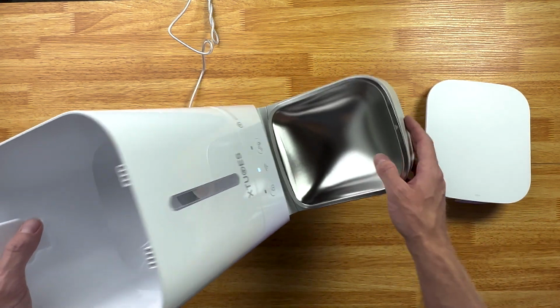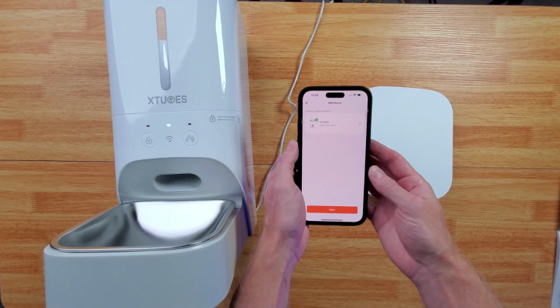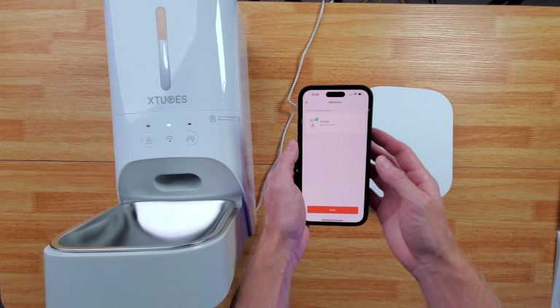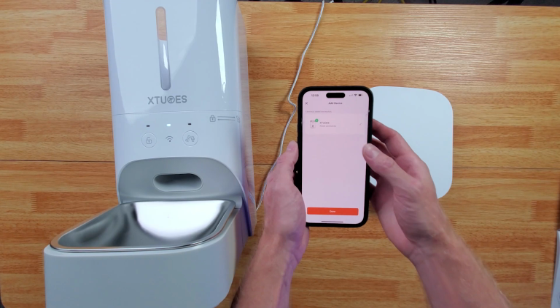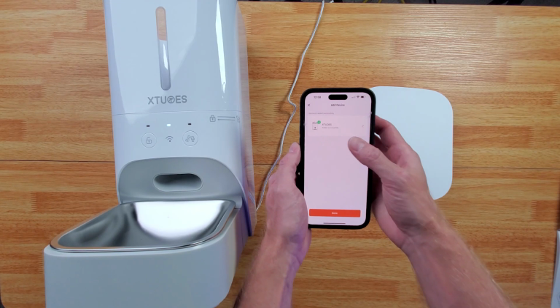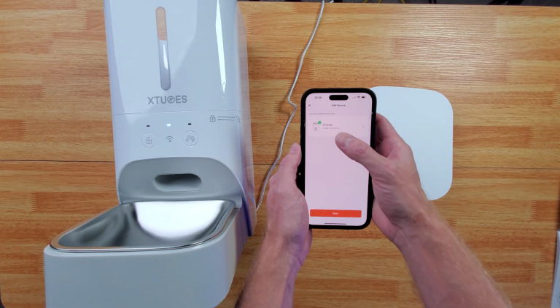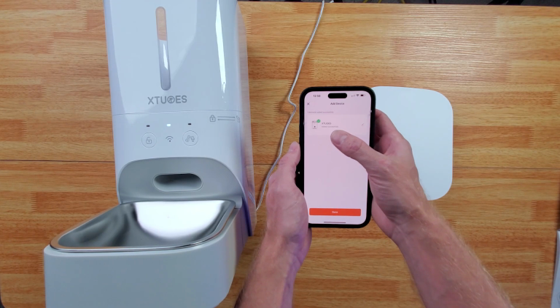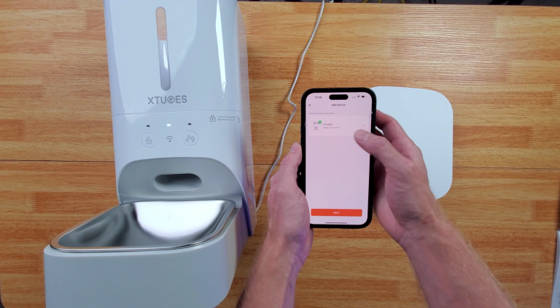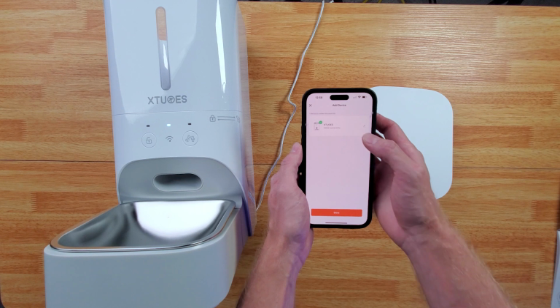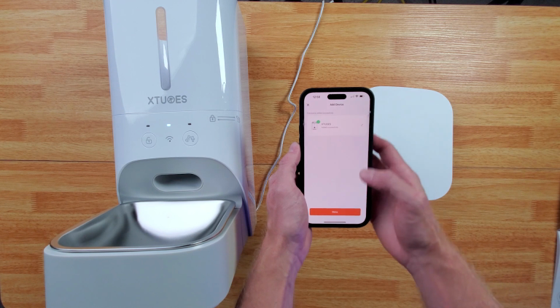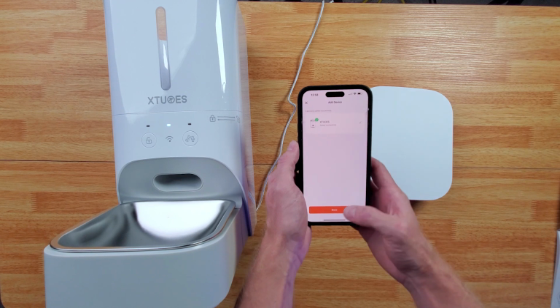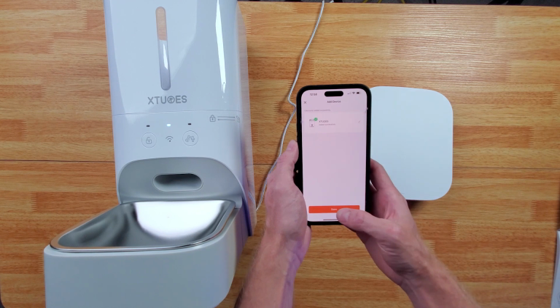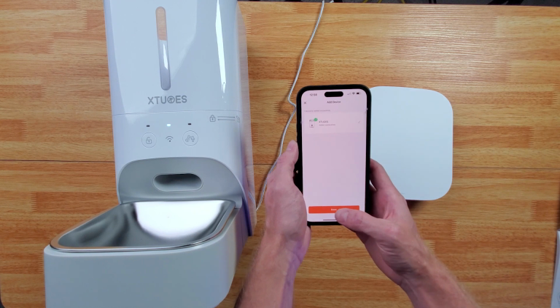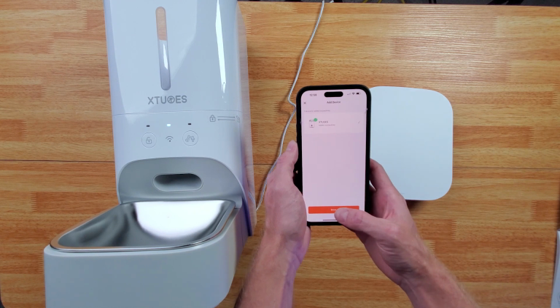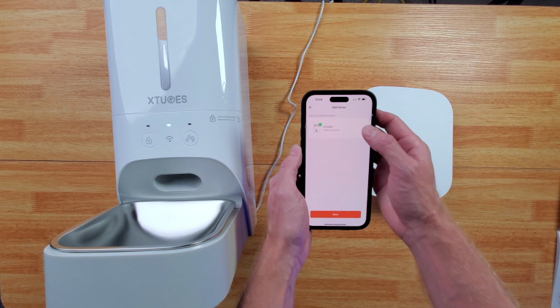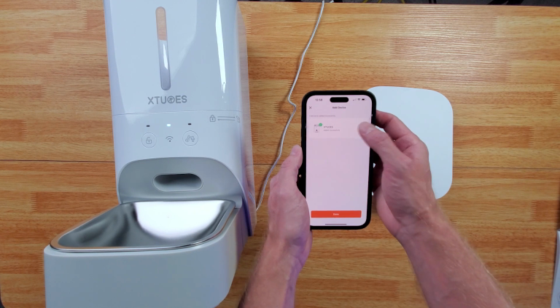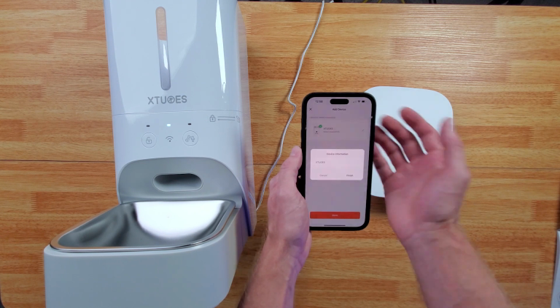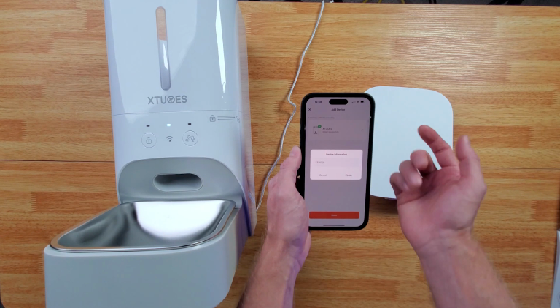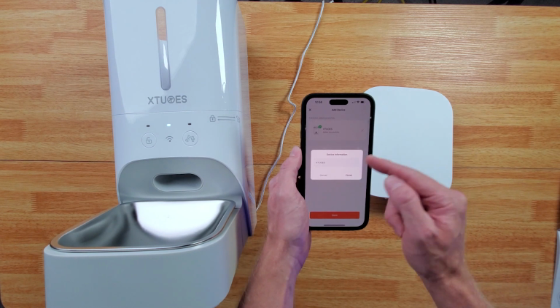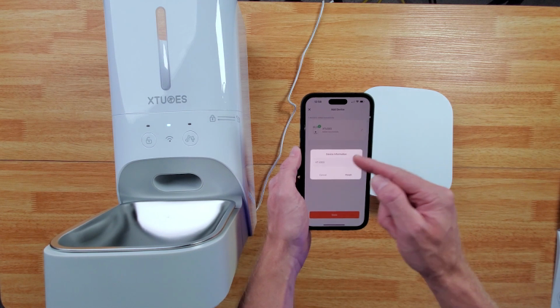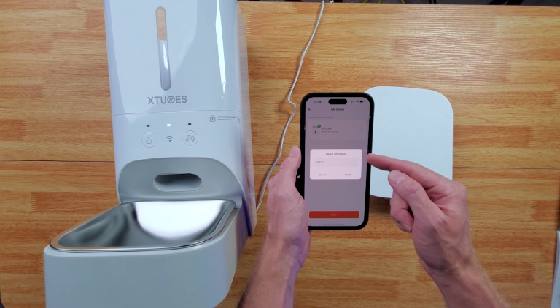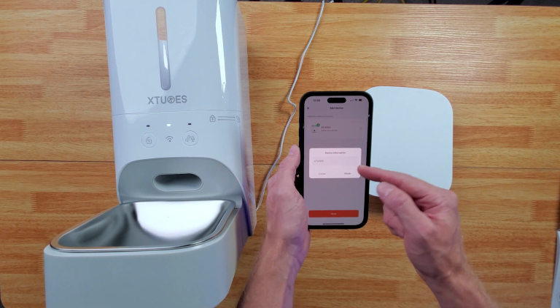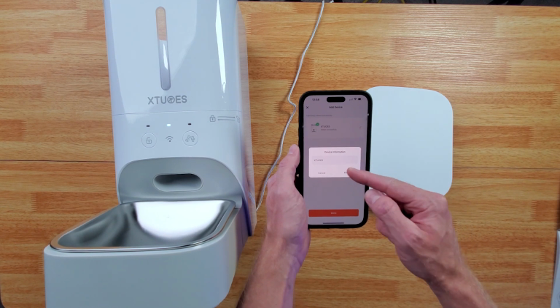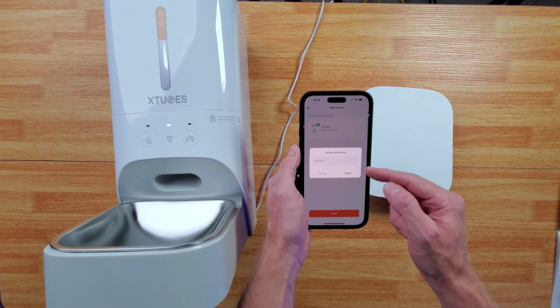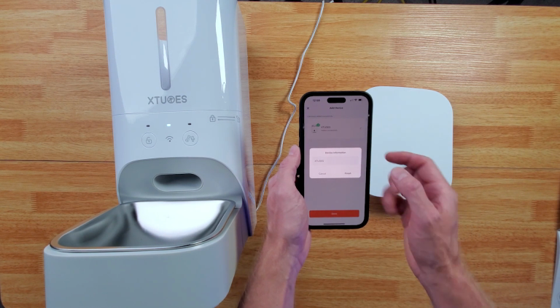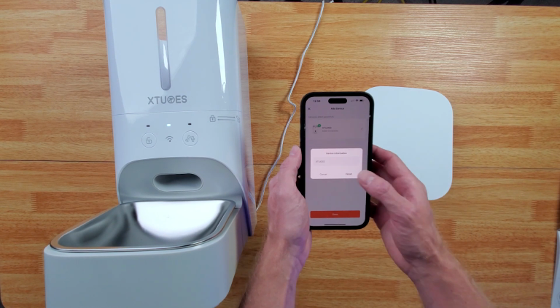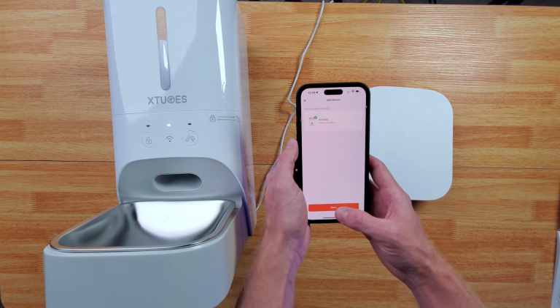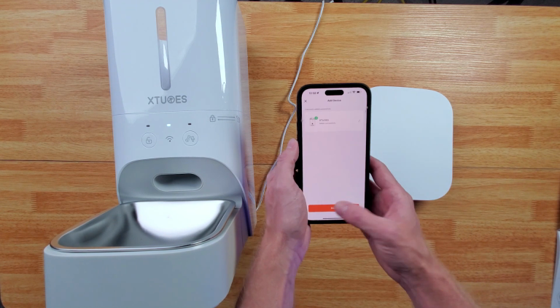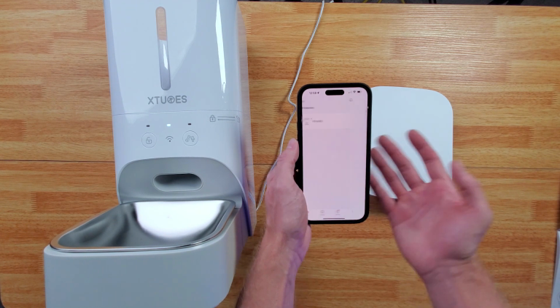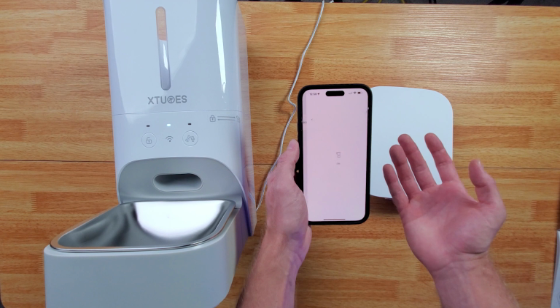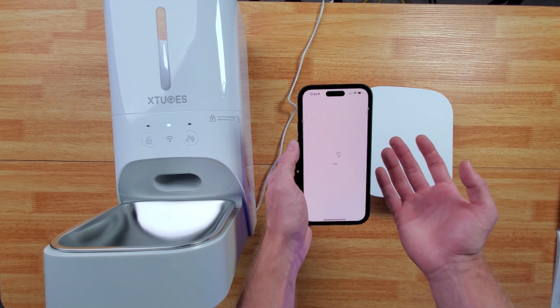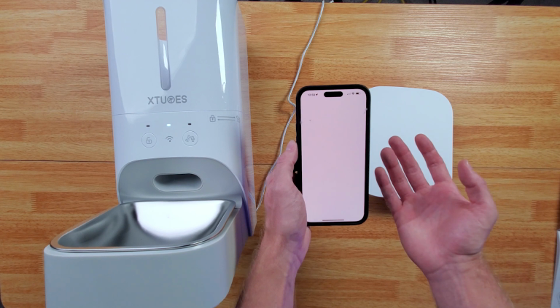Once your password's in, it will be added successfully. And then you can change the name if you want to, but we're just going to finish it.